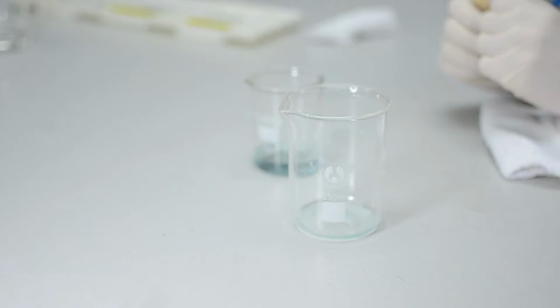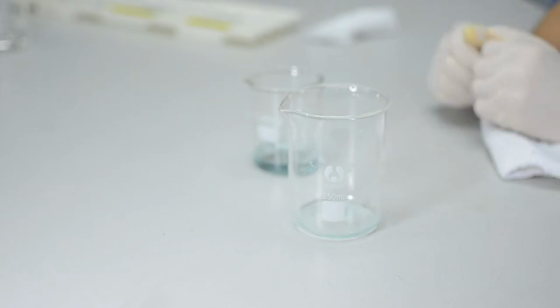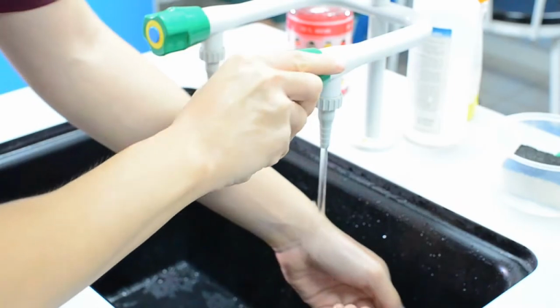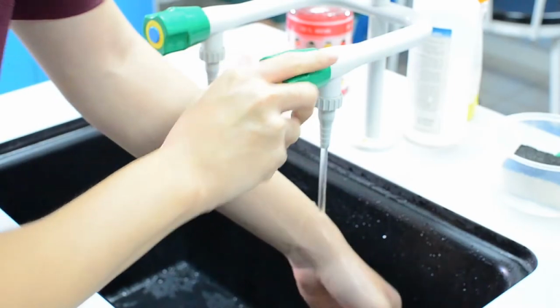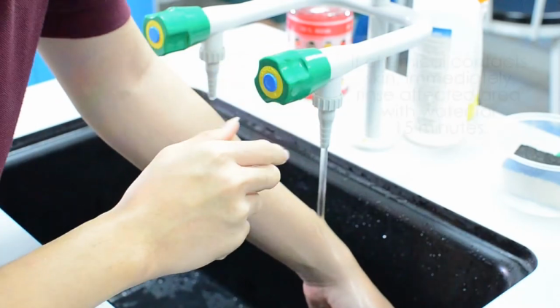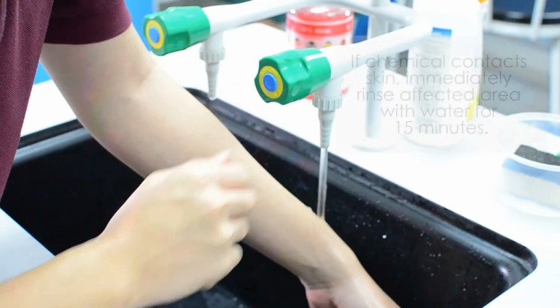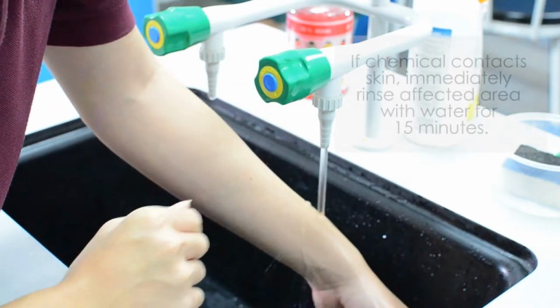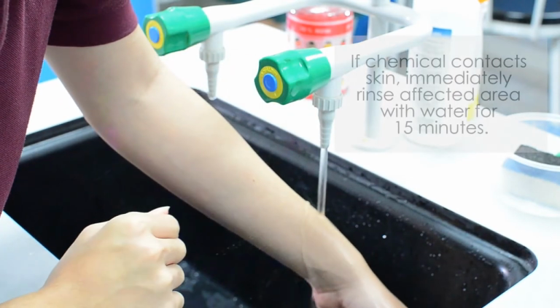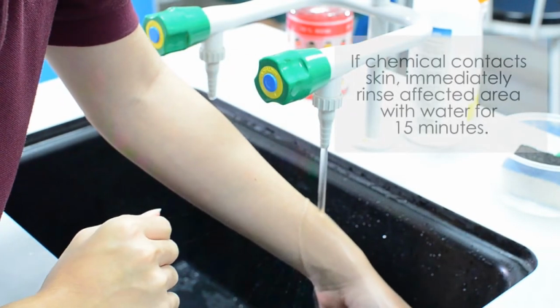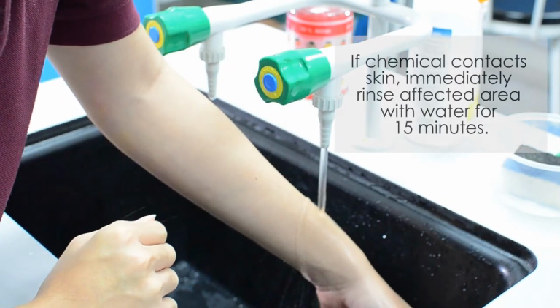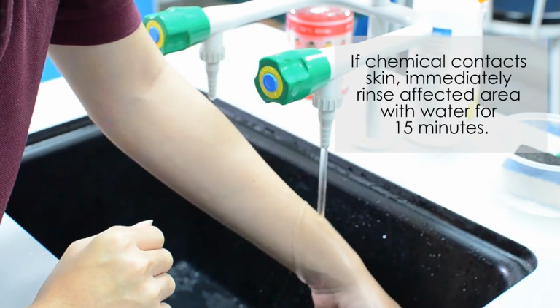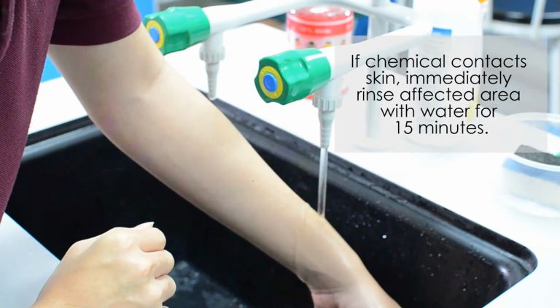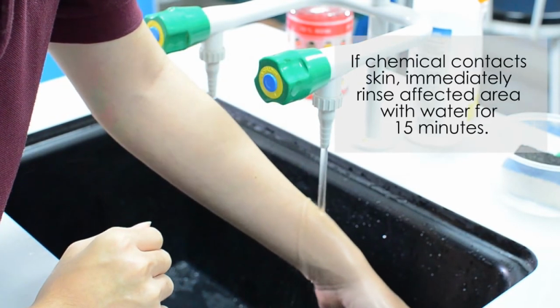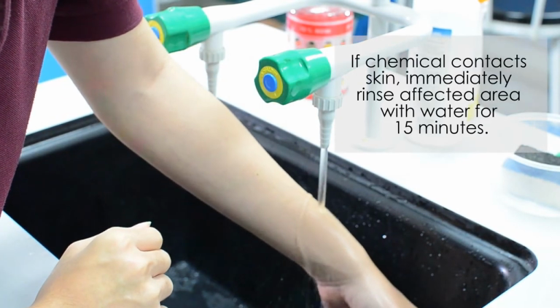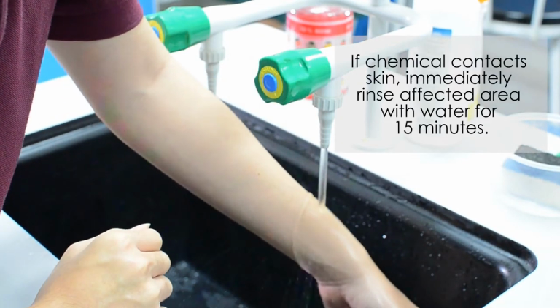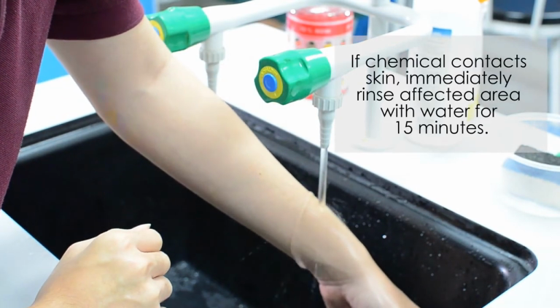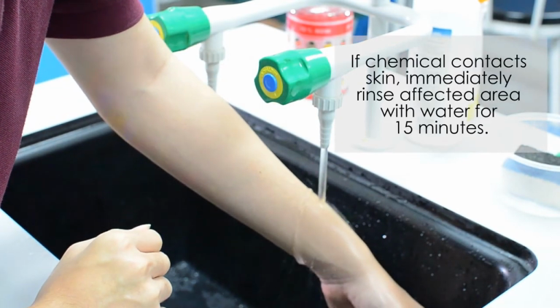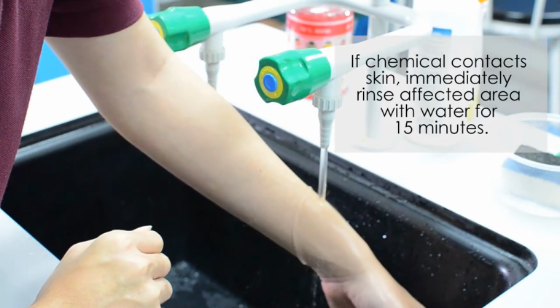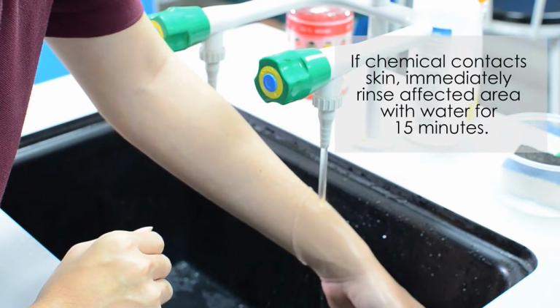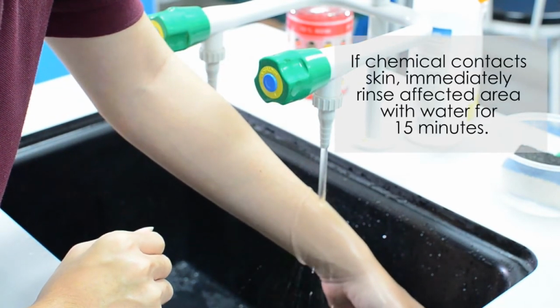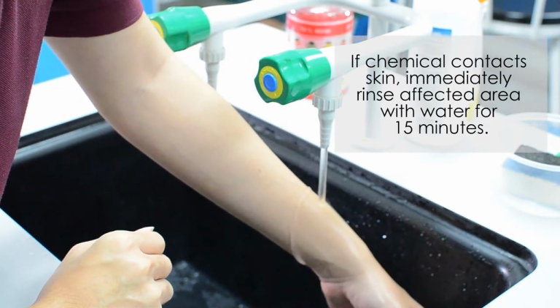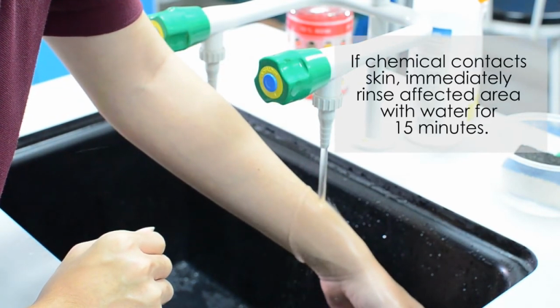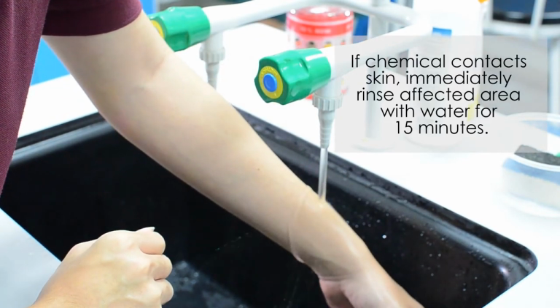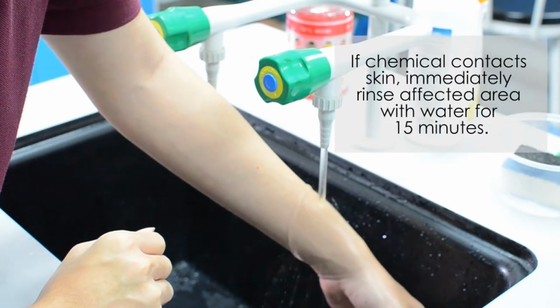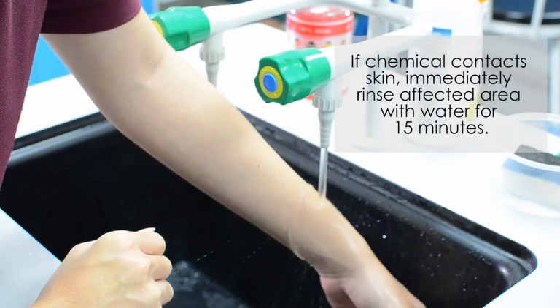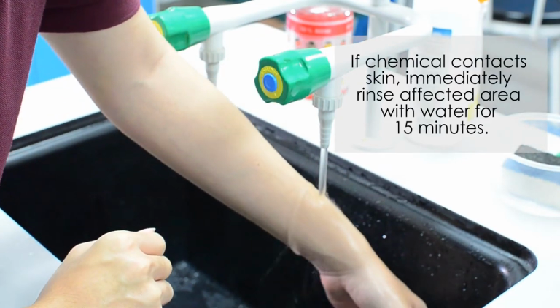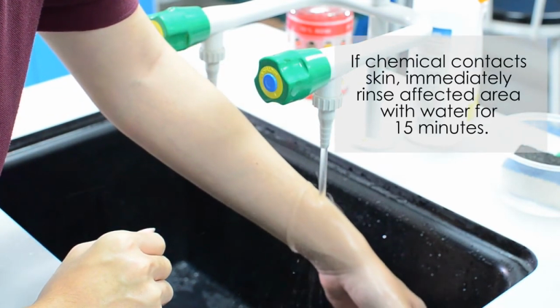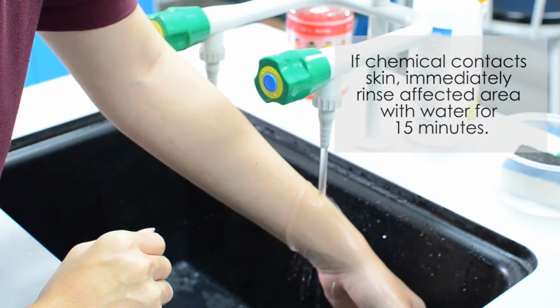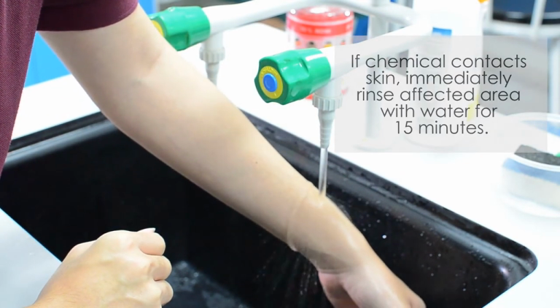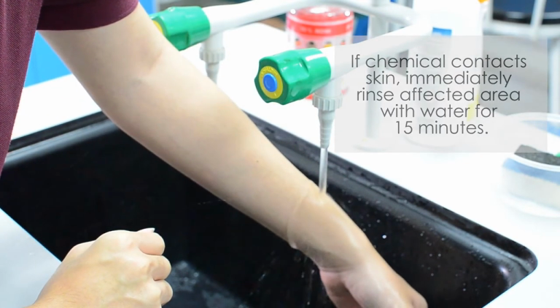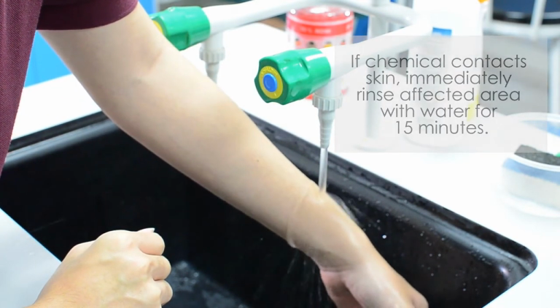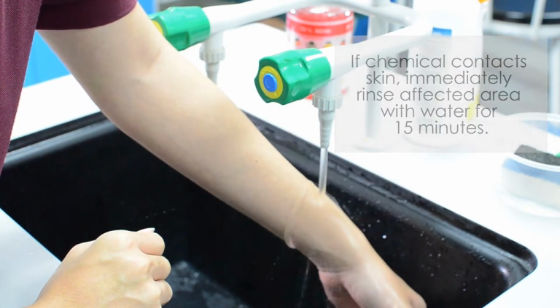If you have spilled any chemical on the table, immediately use a paper towel or a damp cloth to clean it up. If your skin comes into contact with a chemical, immediately rinse it with water for 15 minutes.